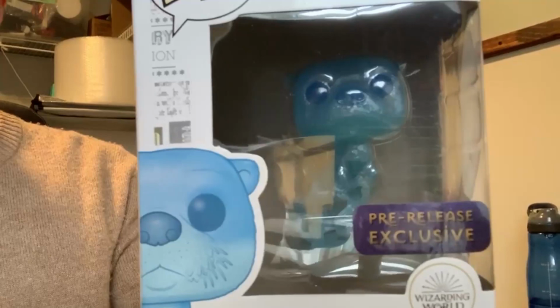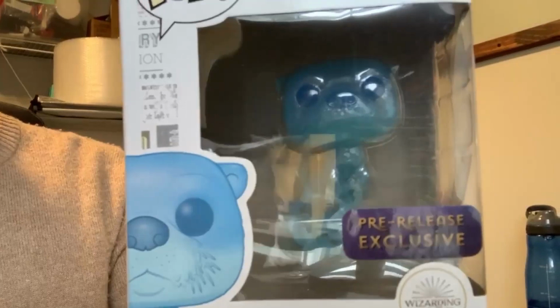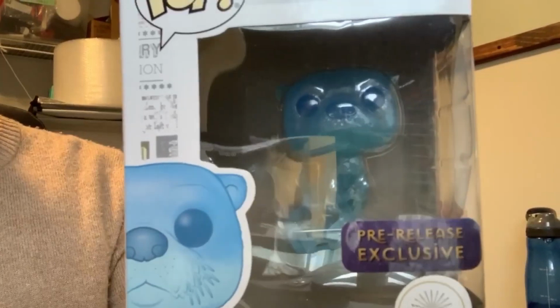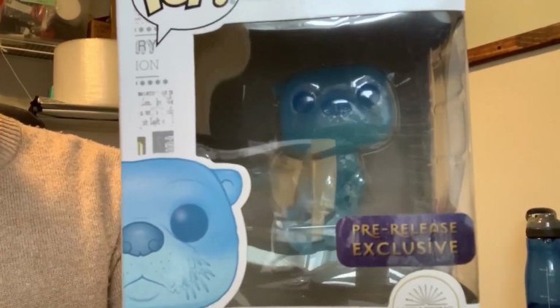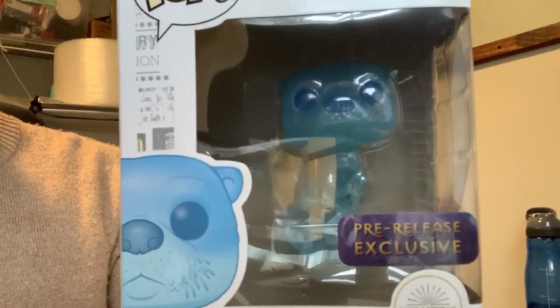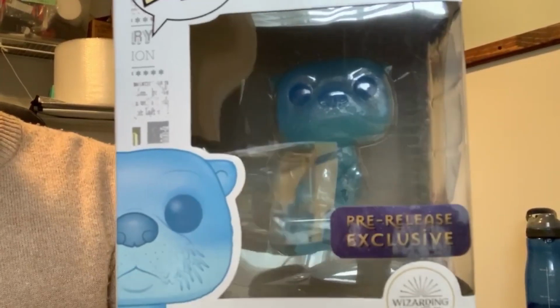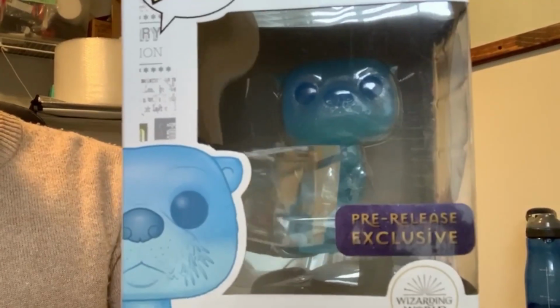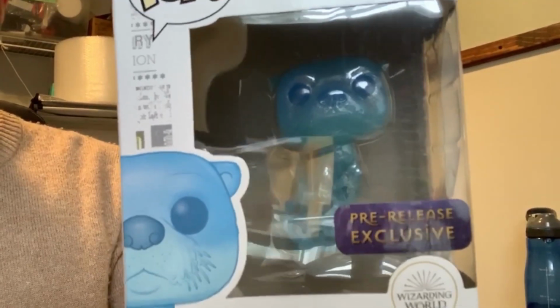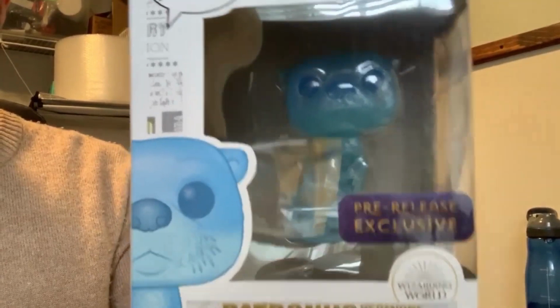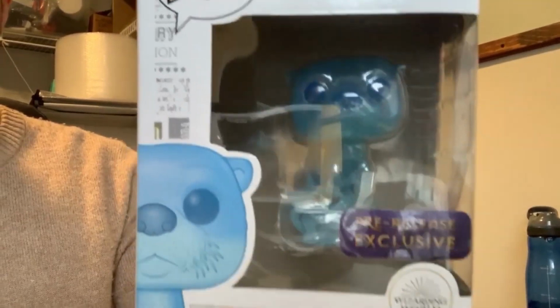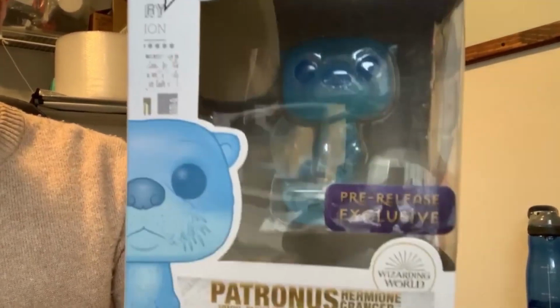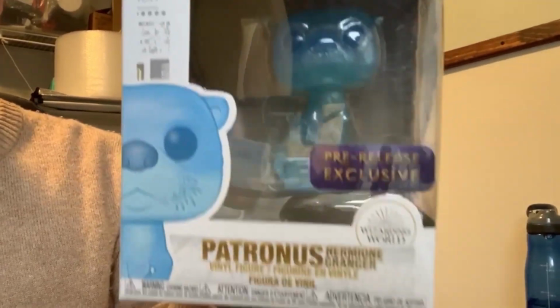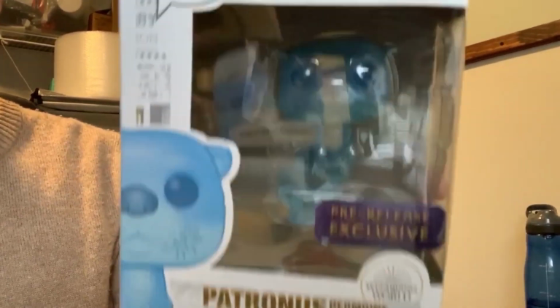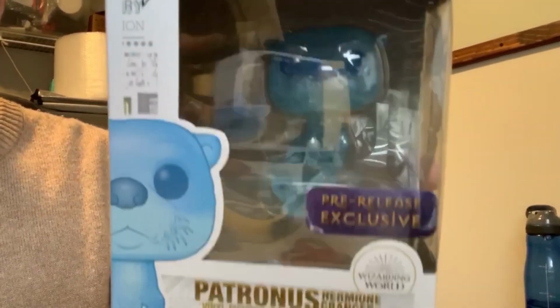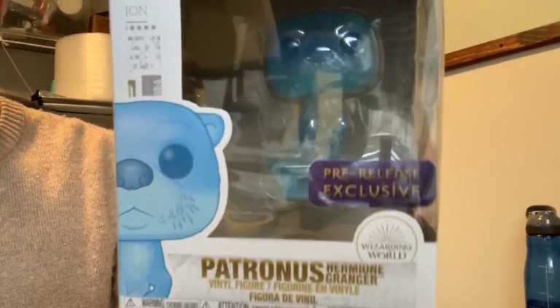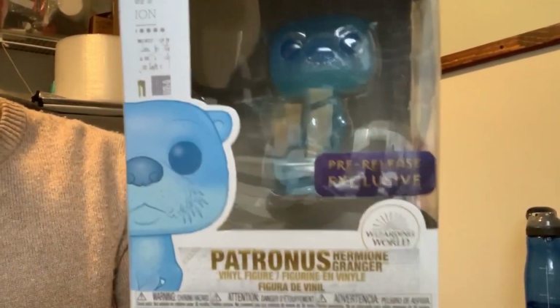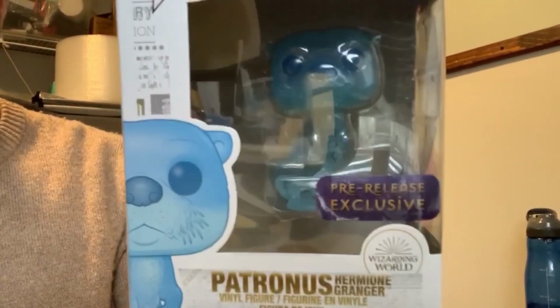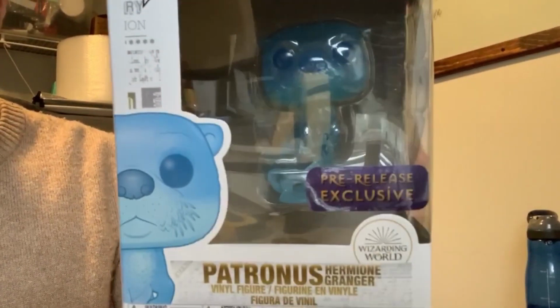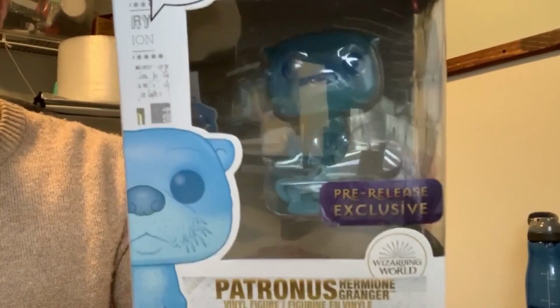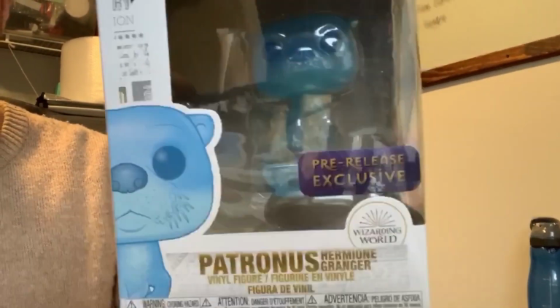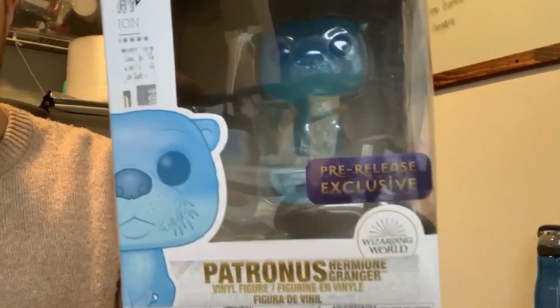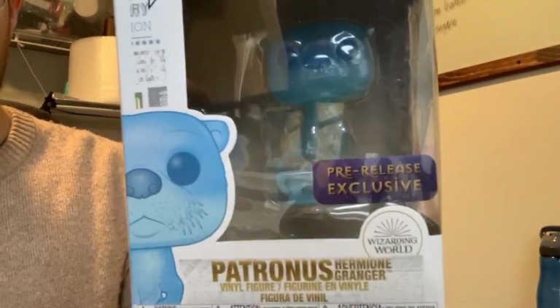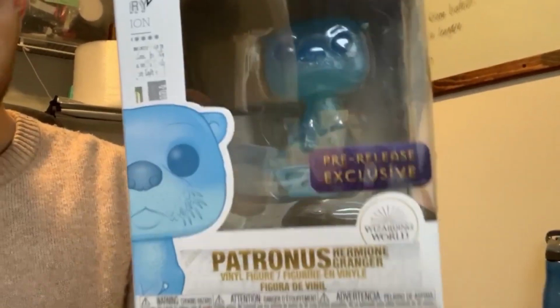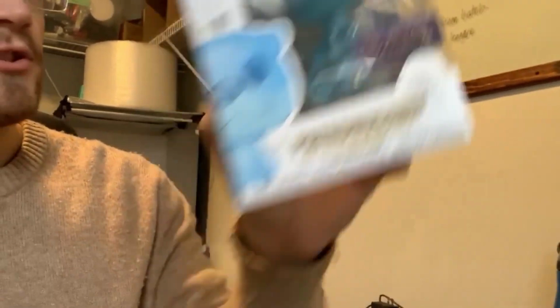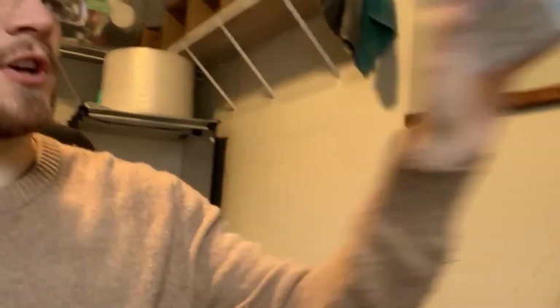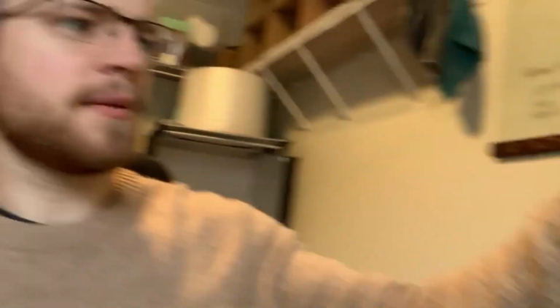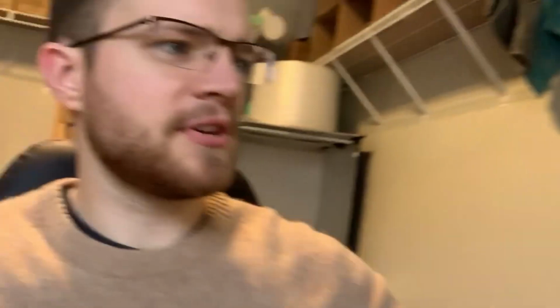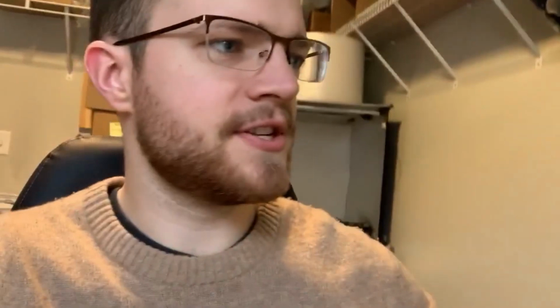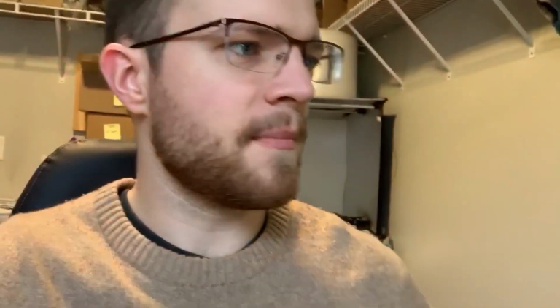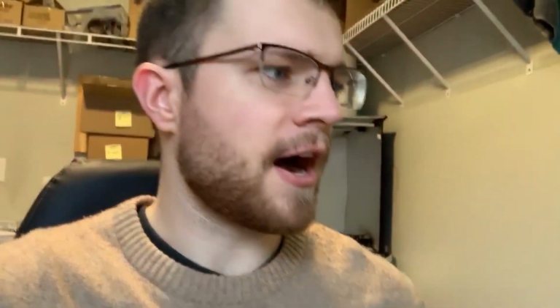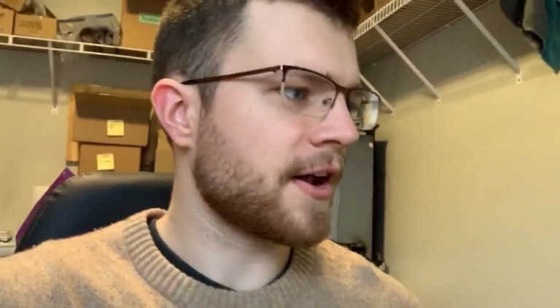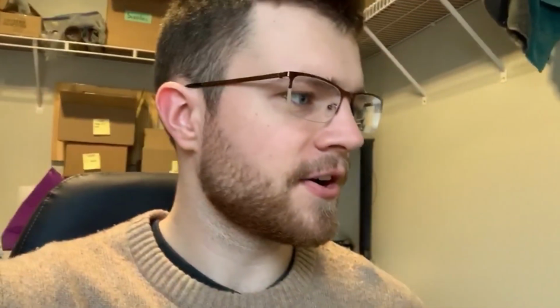Hey everybody, make sure to subscribe to Phoenix Resale! Shut up, you dumb otter!